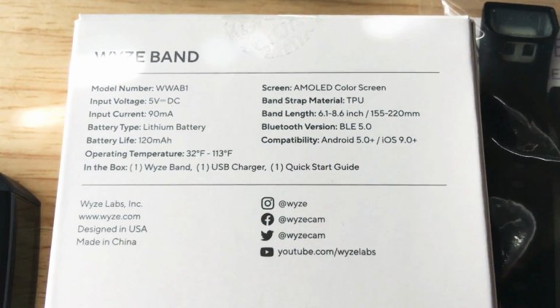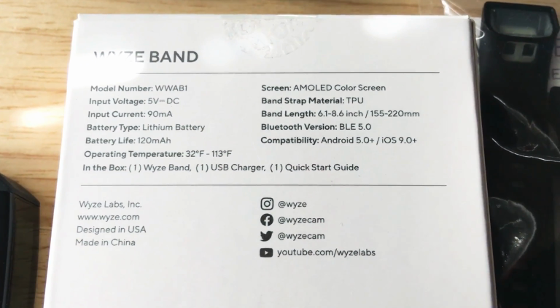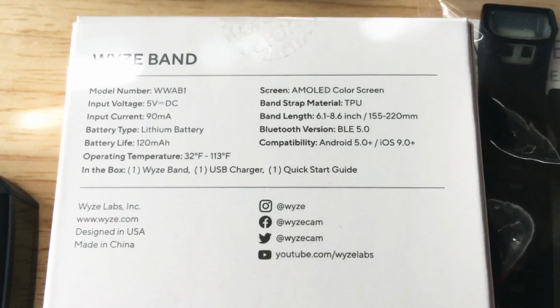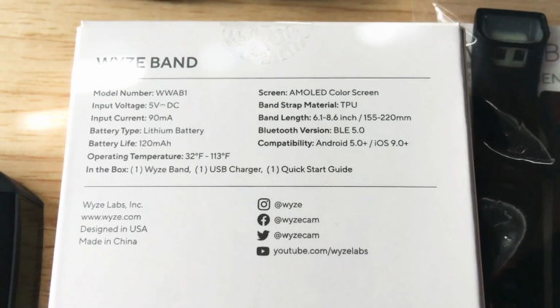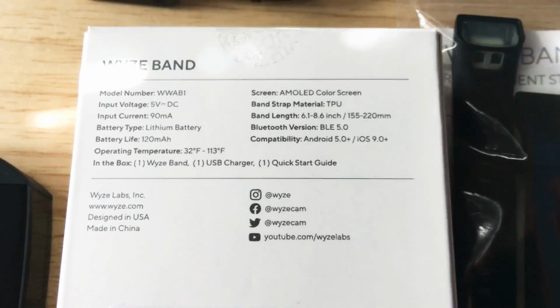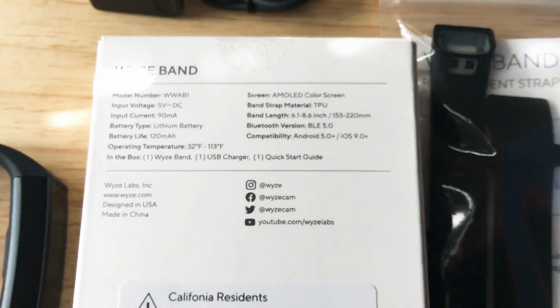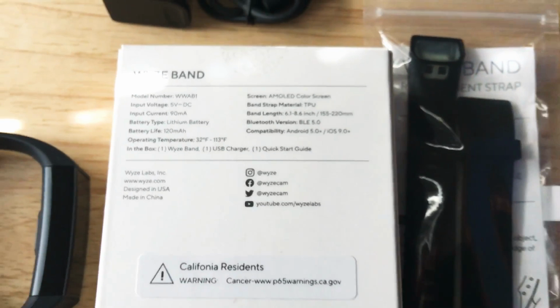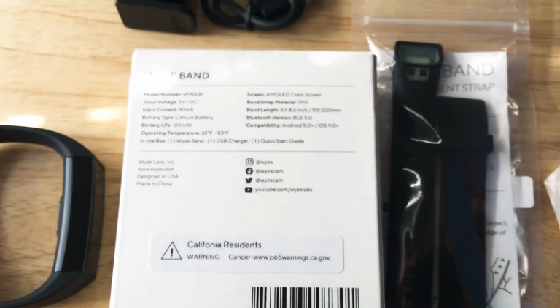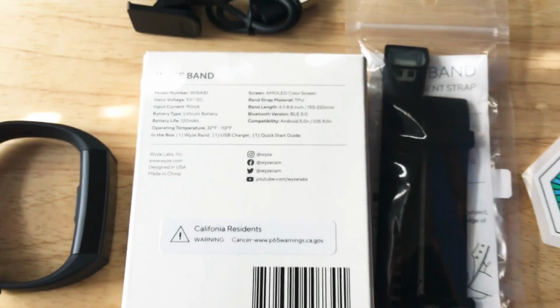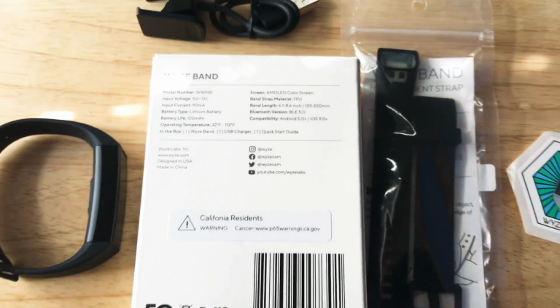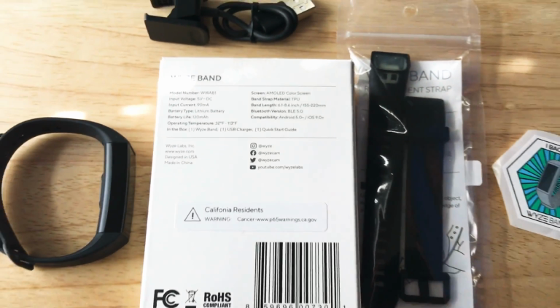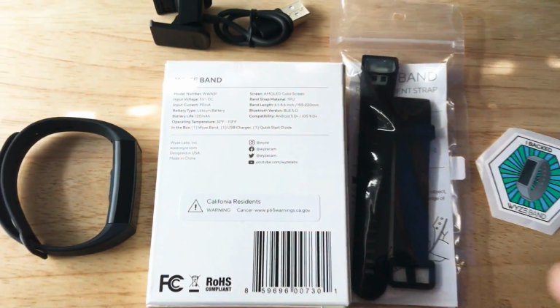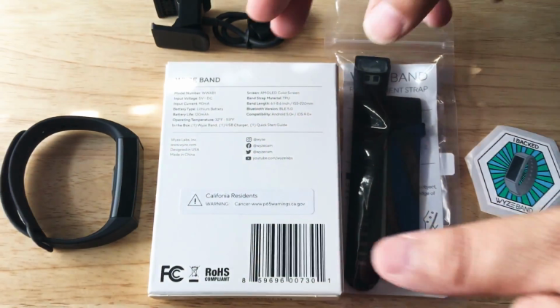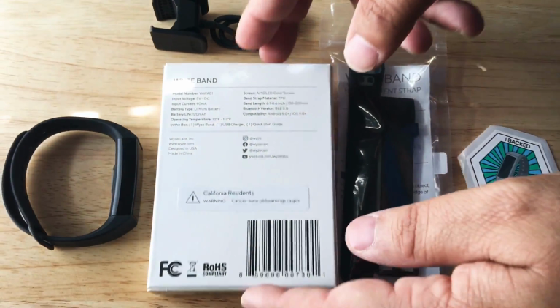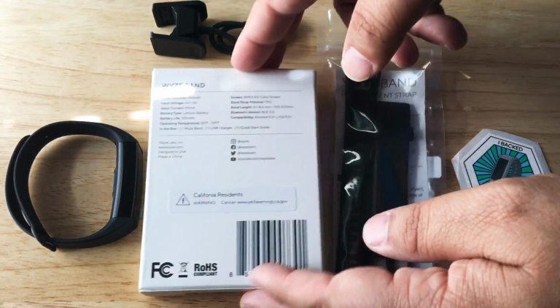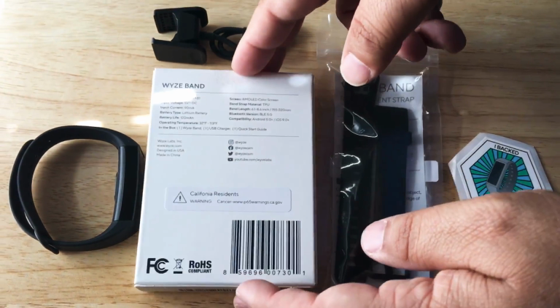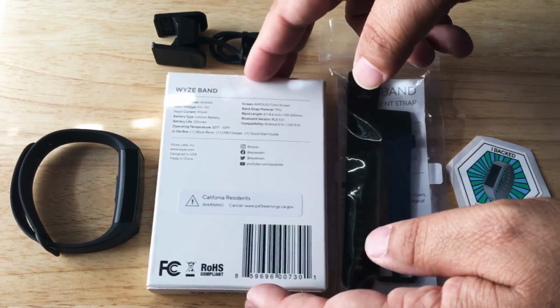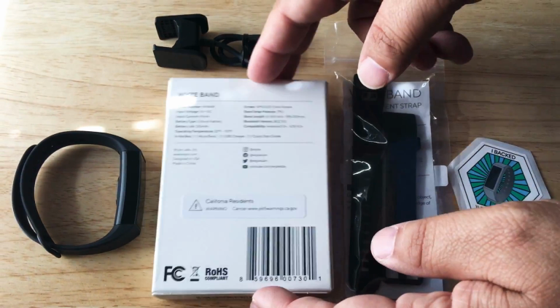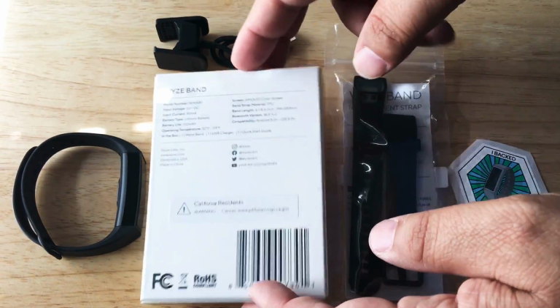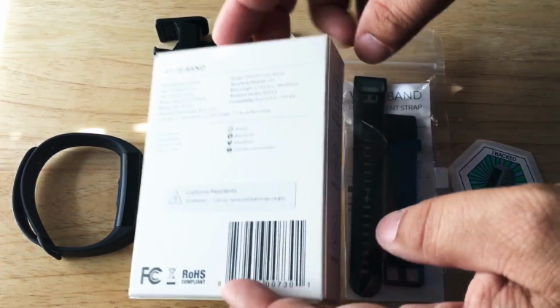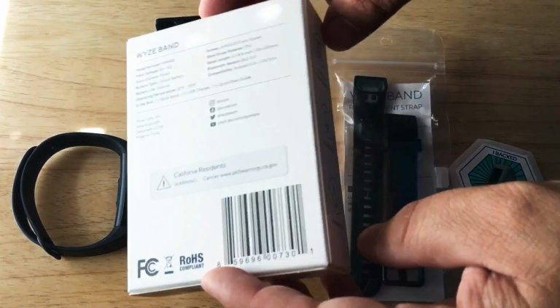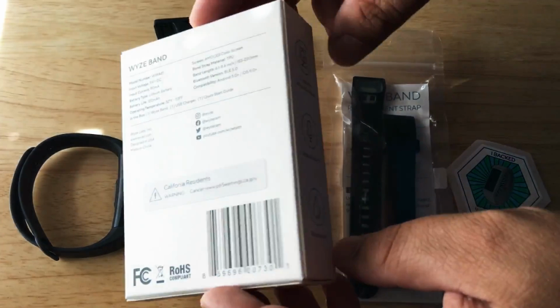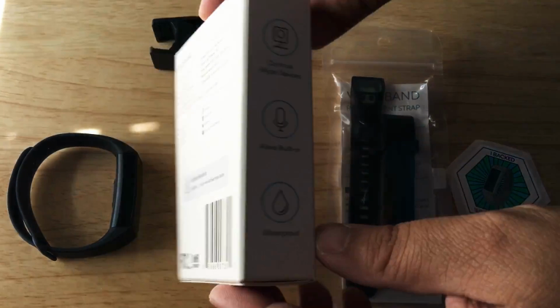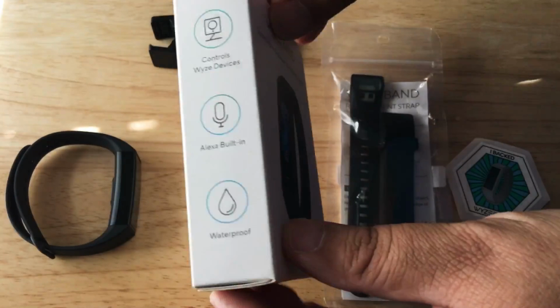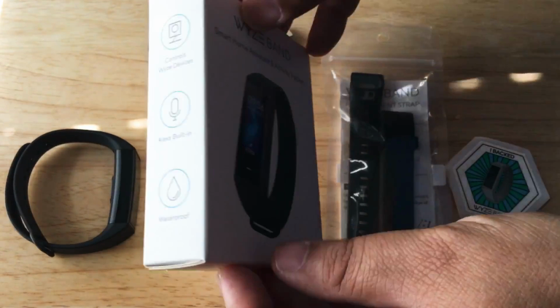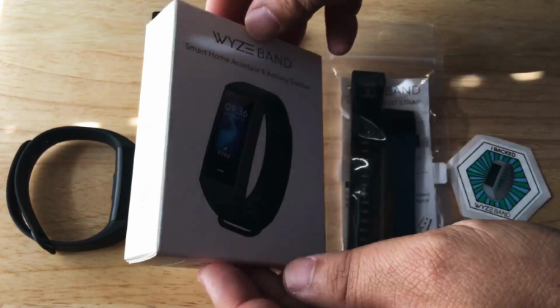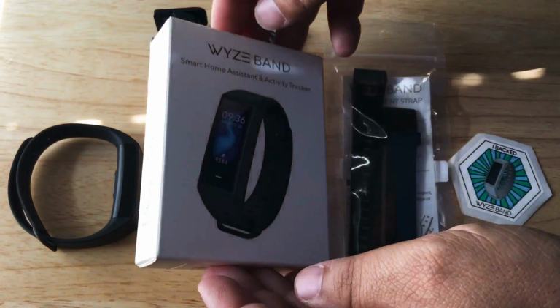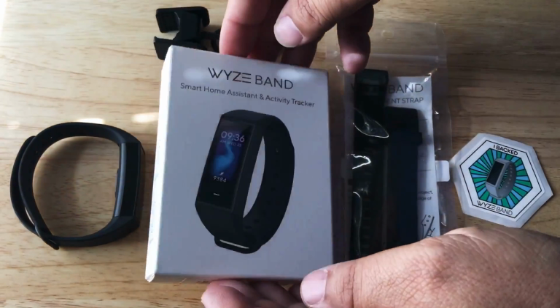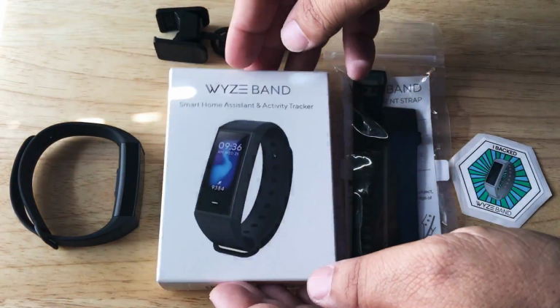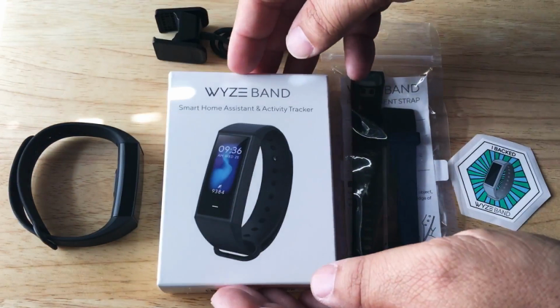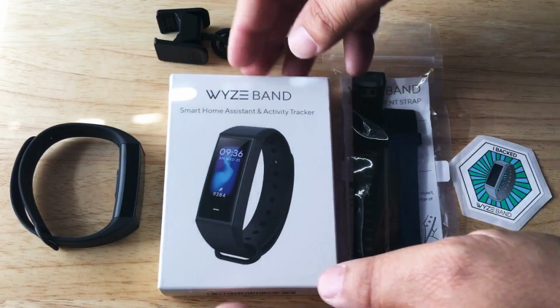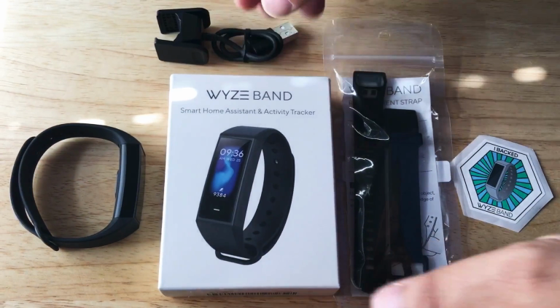These are pretty inexpensive from Waze. They also have Smart Home Cameras and other devices.